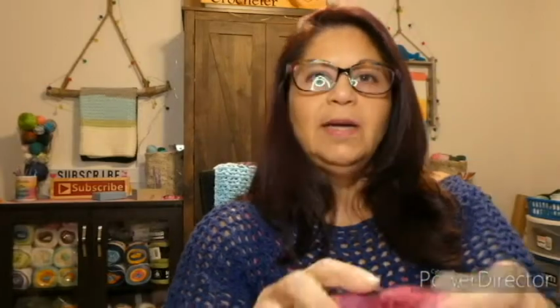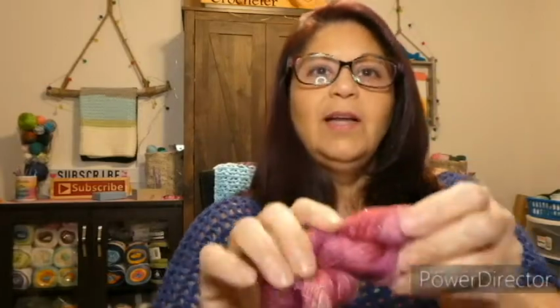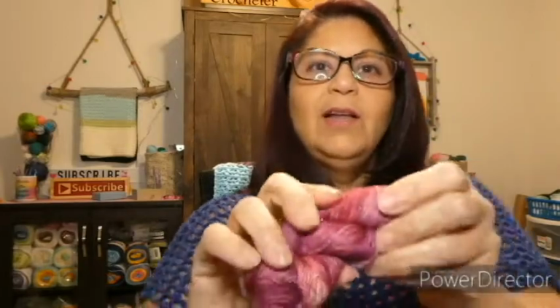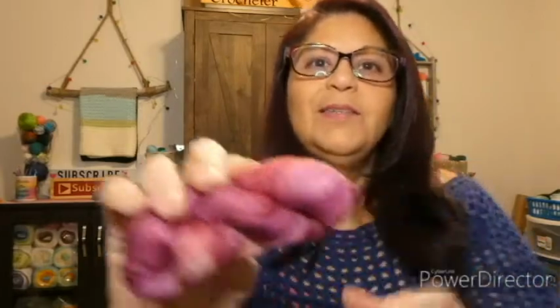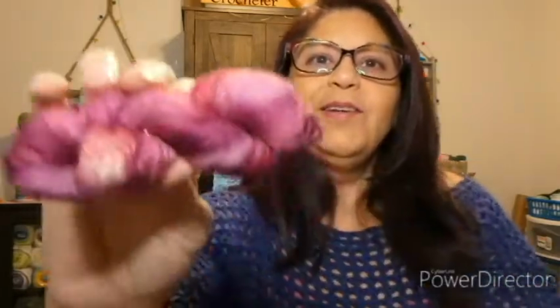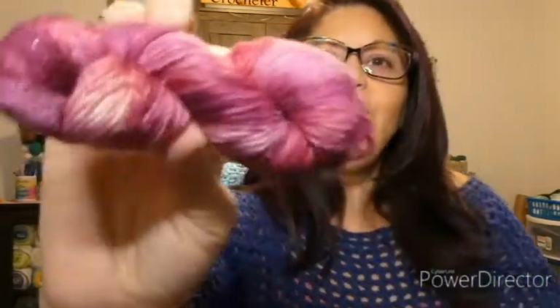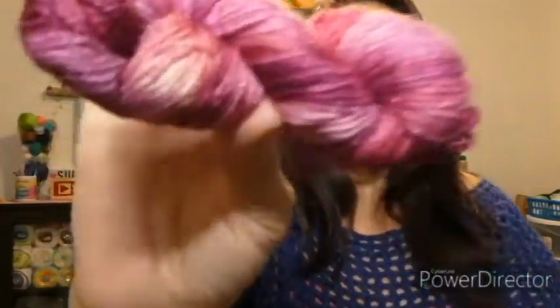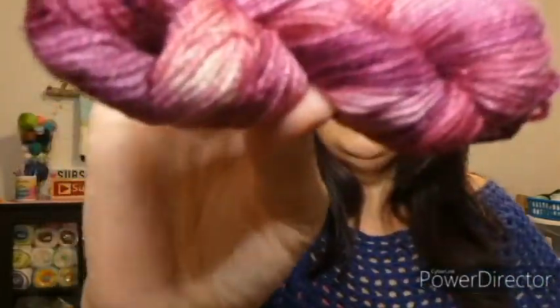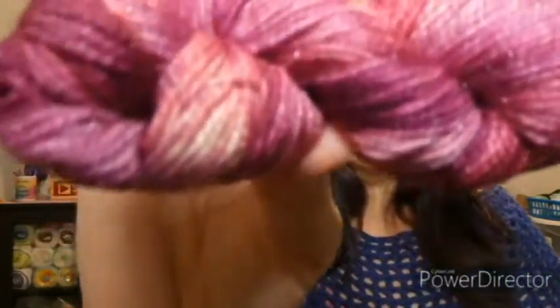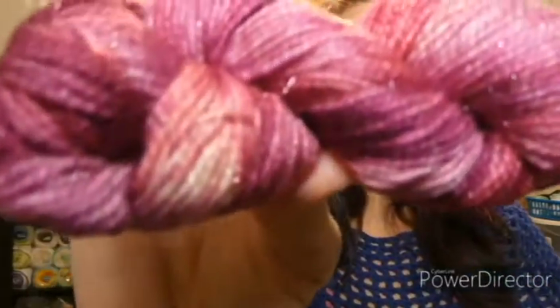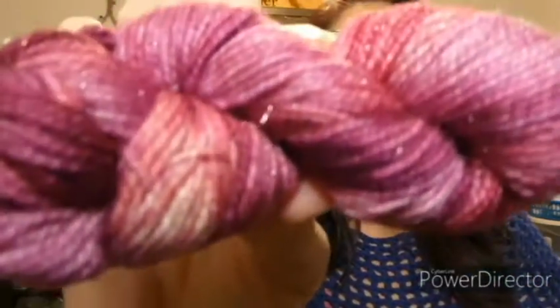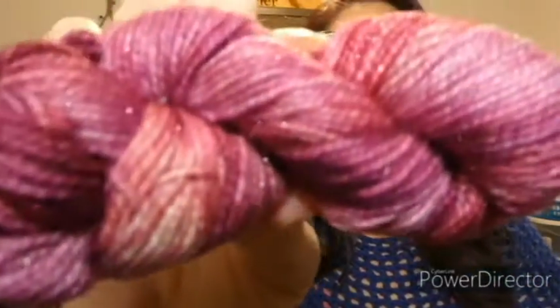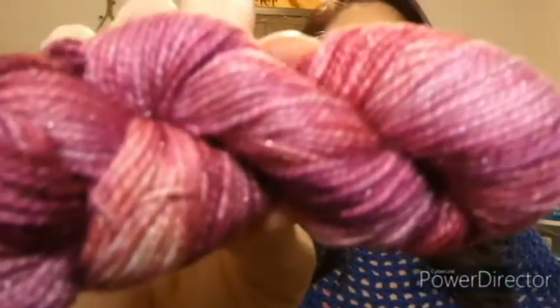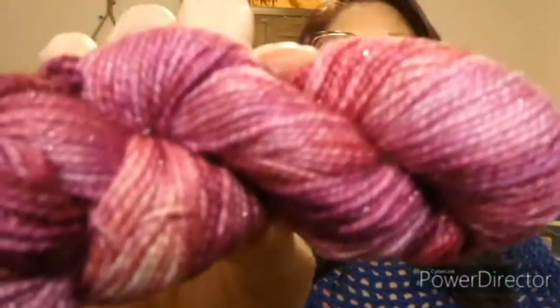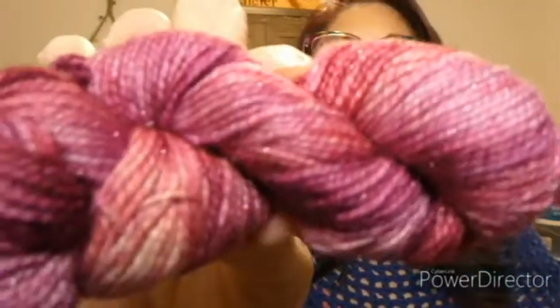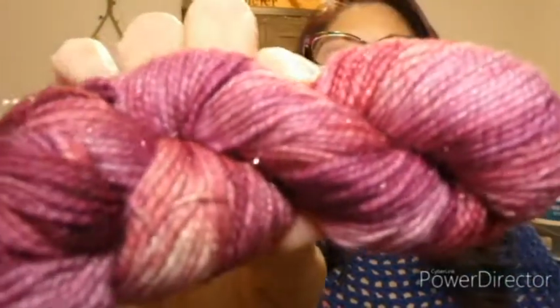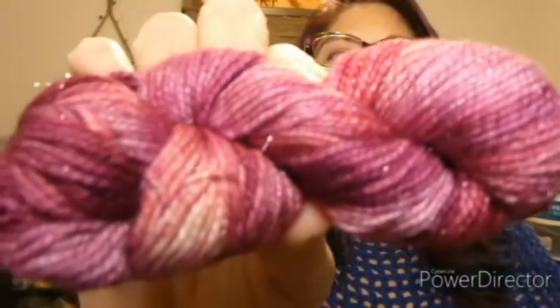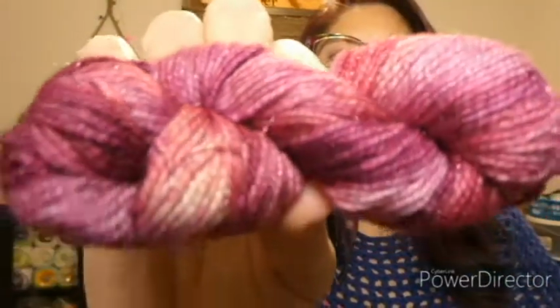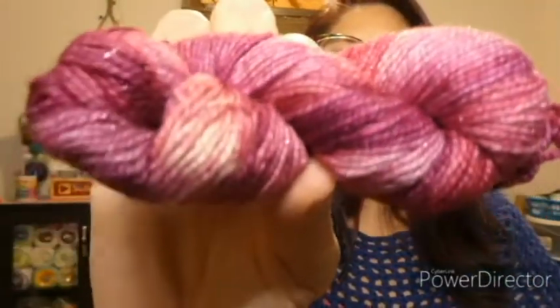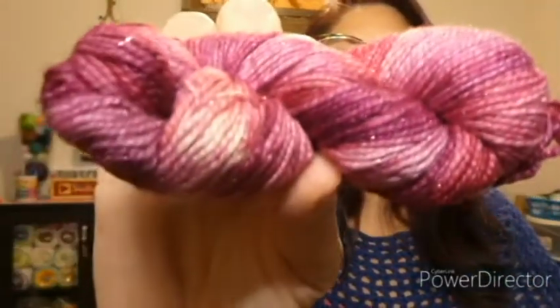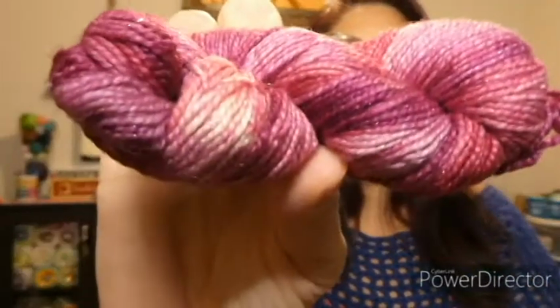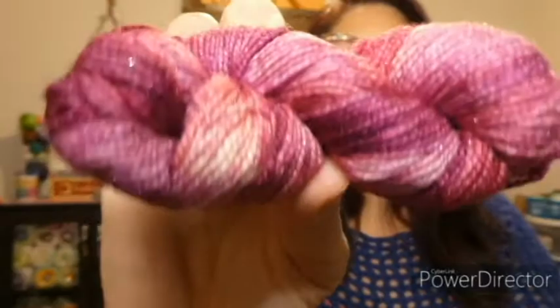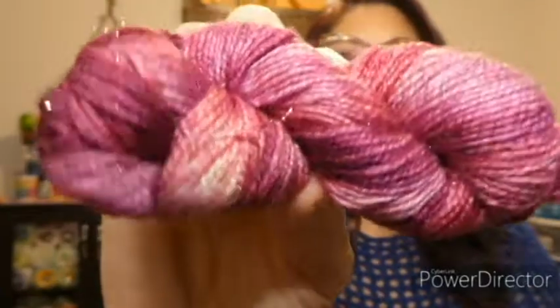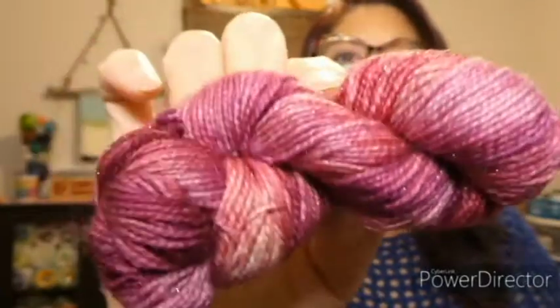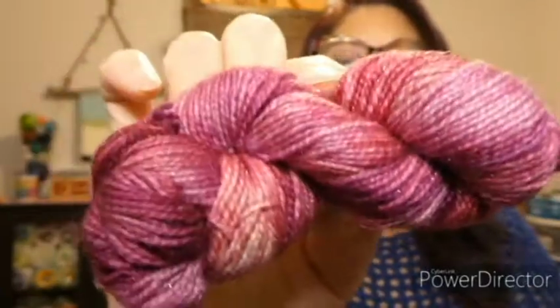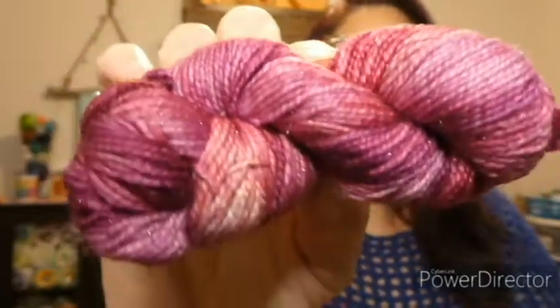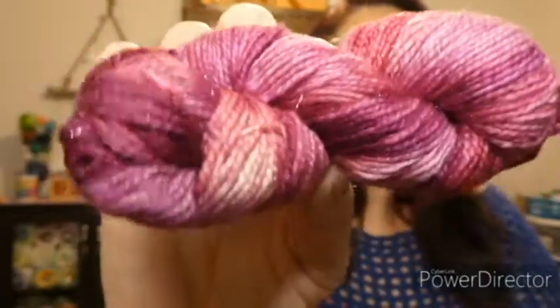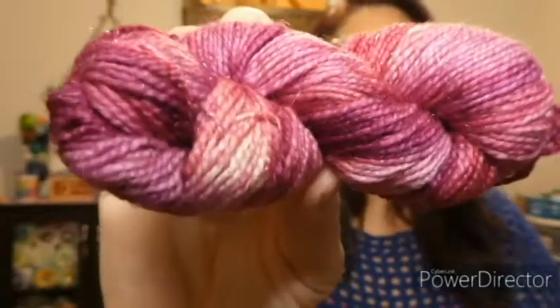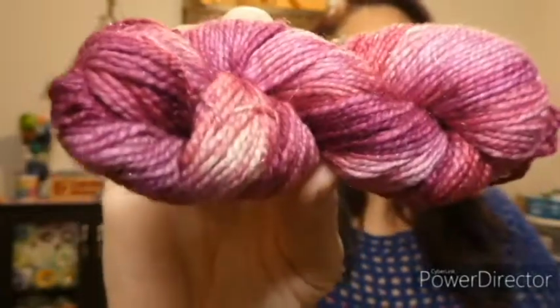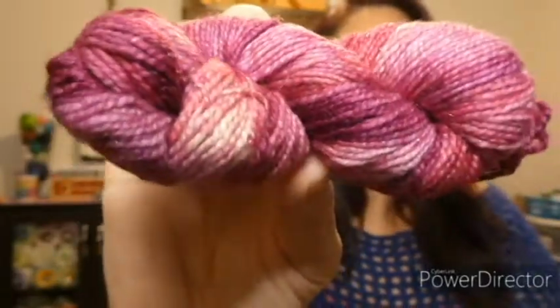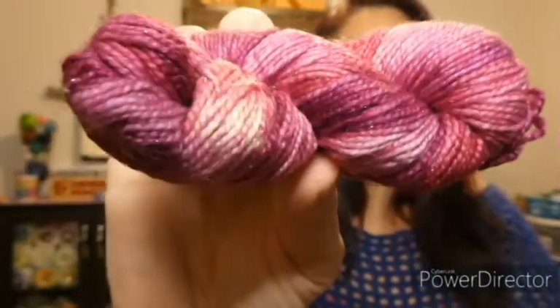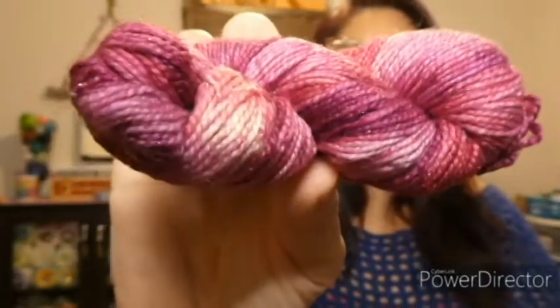Look how beautiful, guys — do you see the sparkle? Gorgeous!